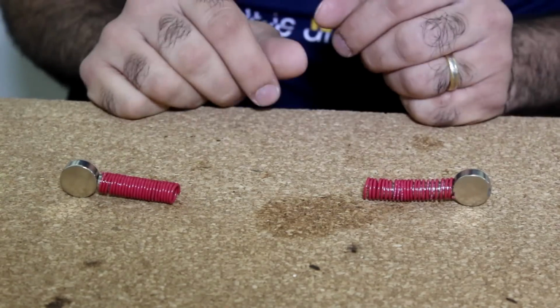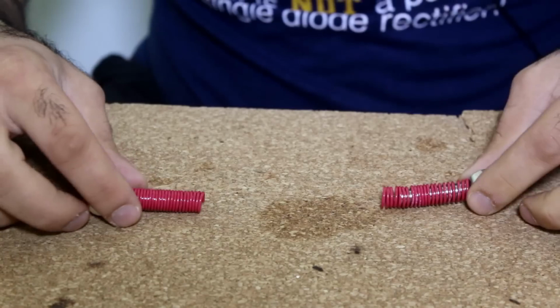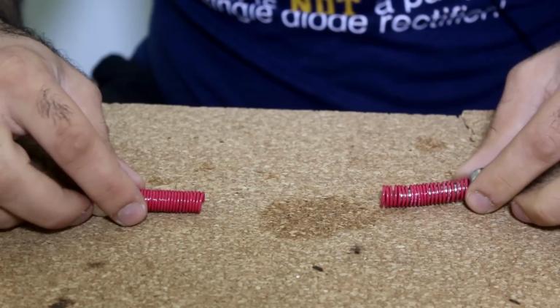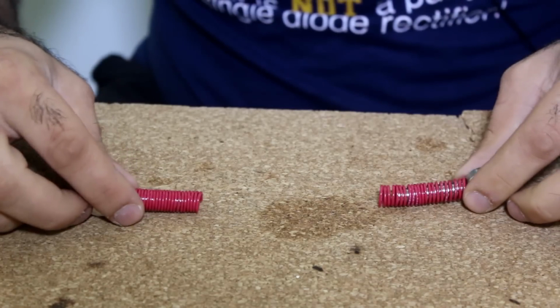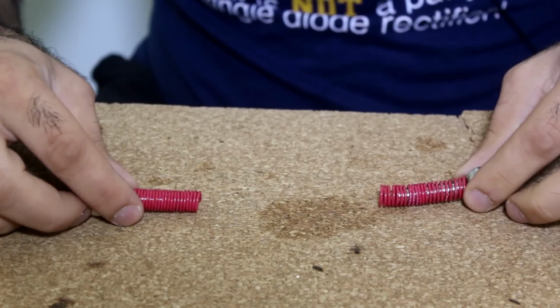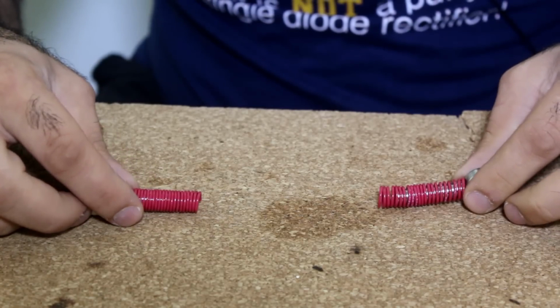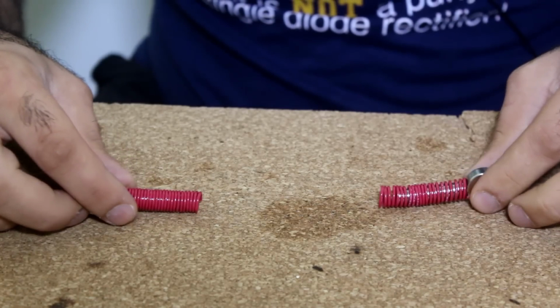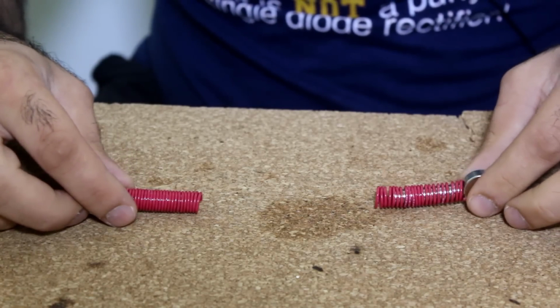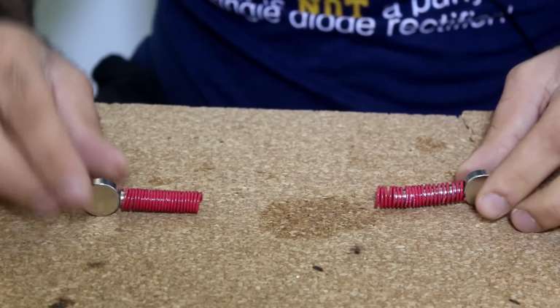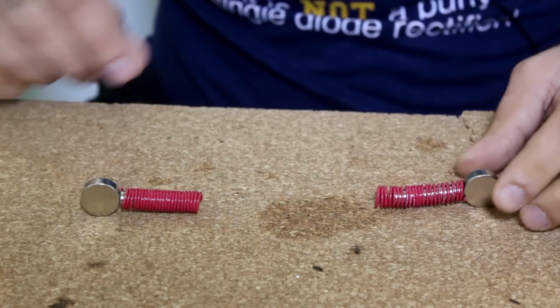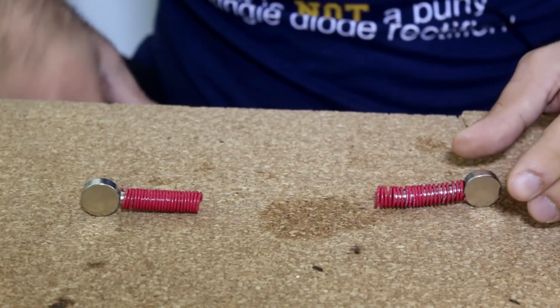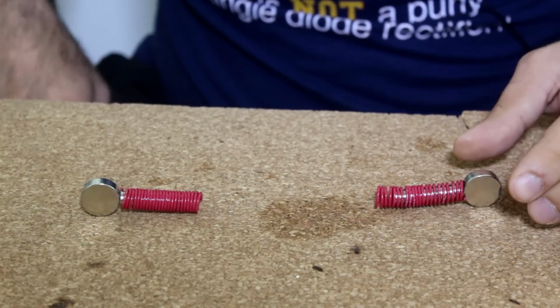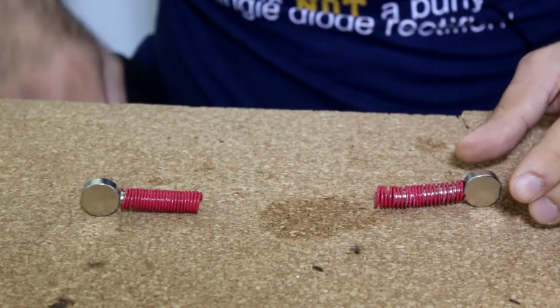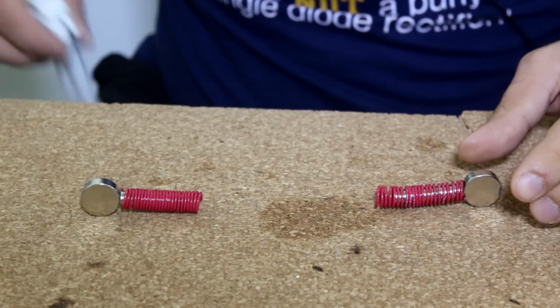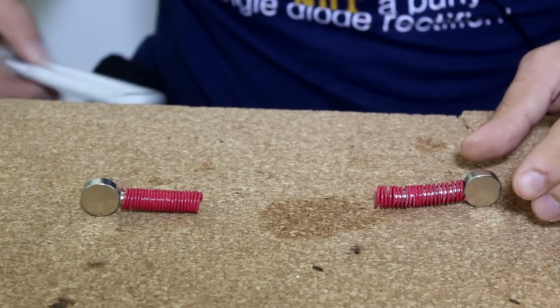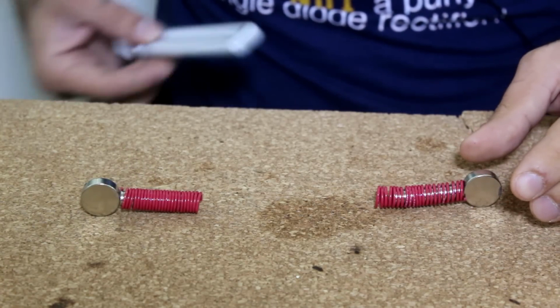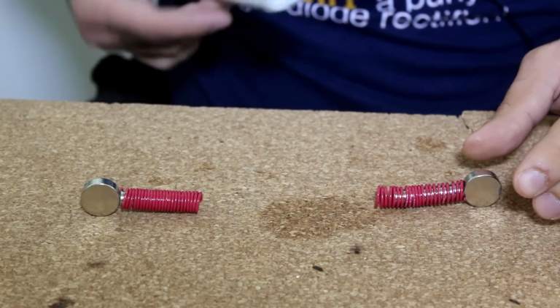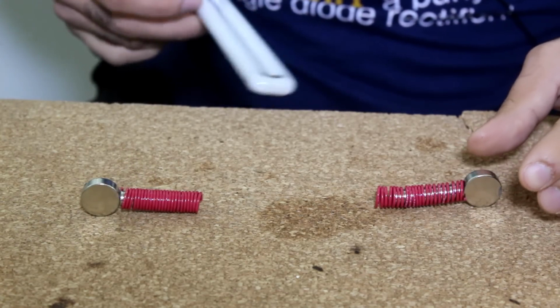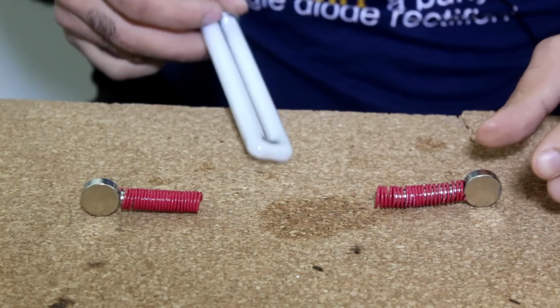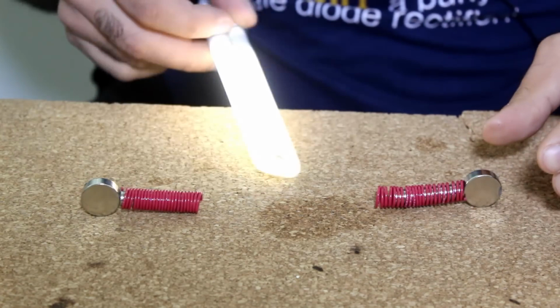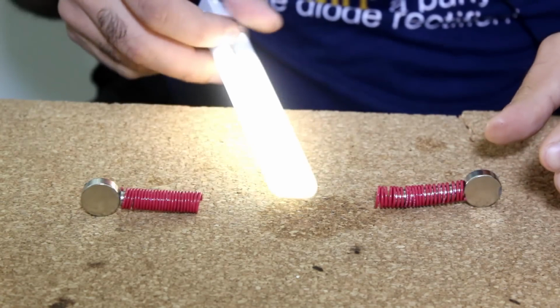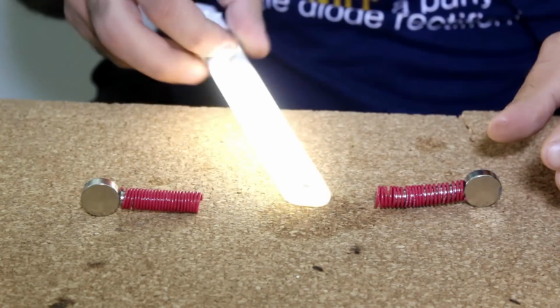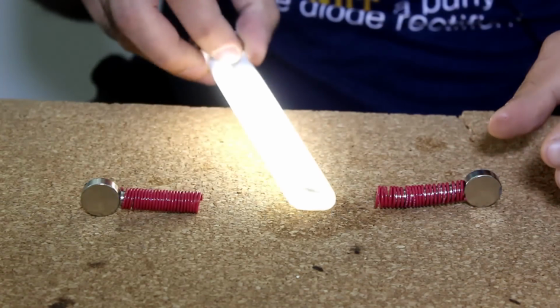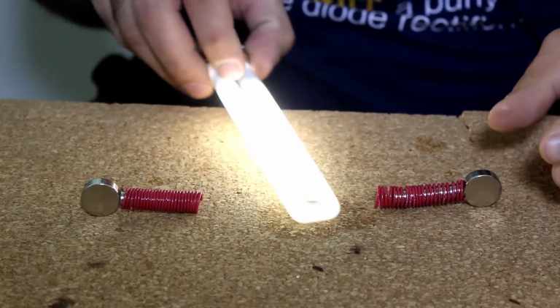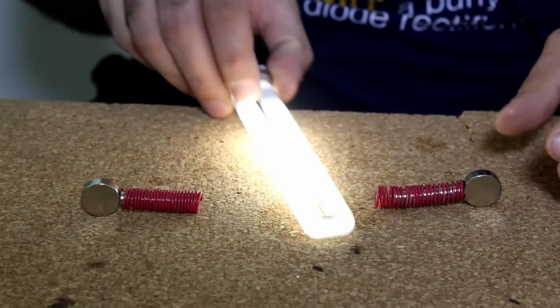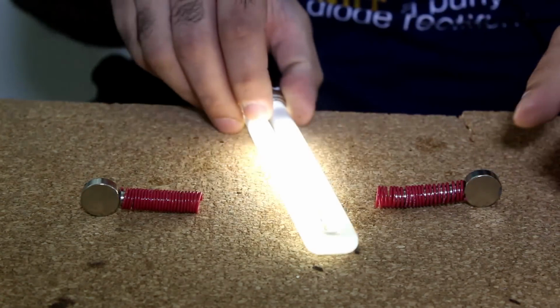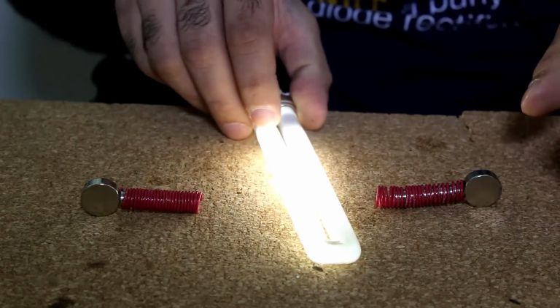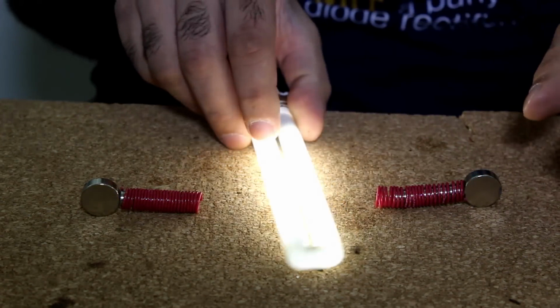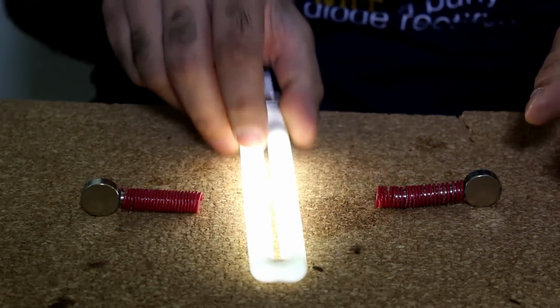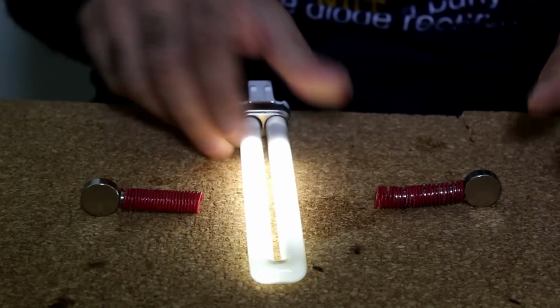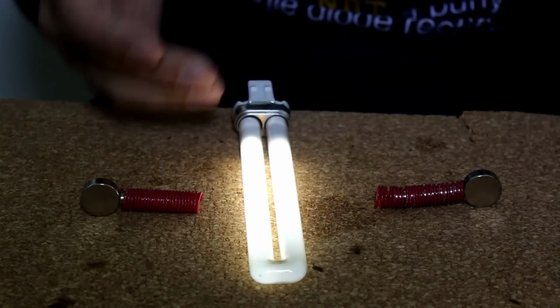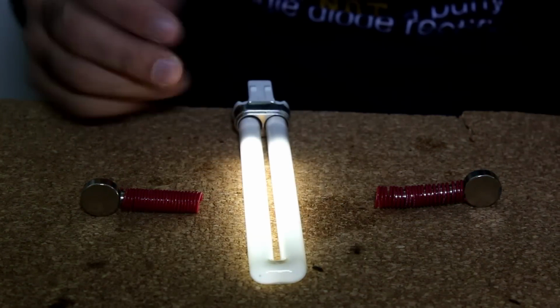As I've shown in my previous videos, a fluorescent light in proximity with high voltage starts to glow, because very high voltage excites the mercury vapor in the bulb and creates light.